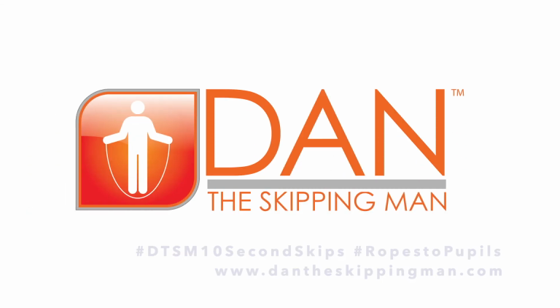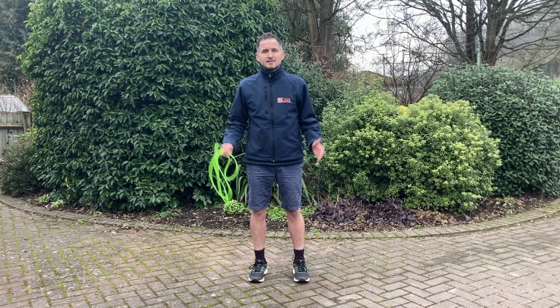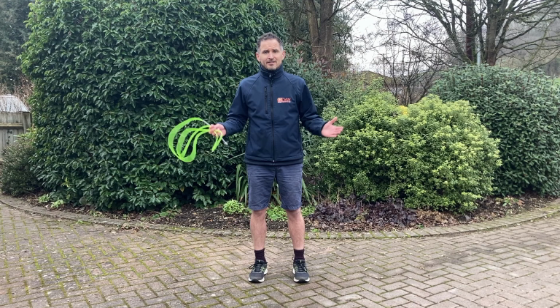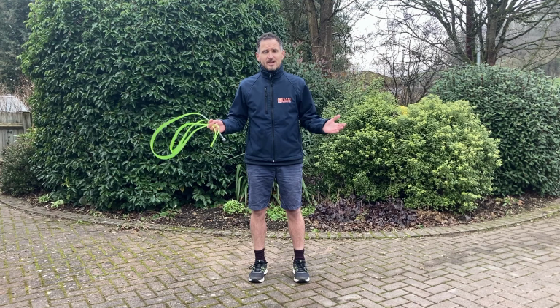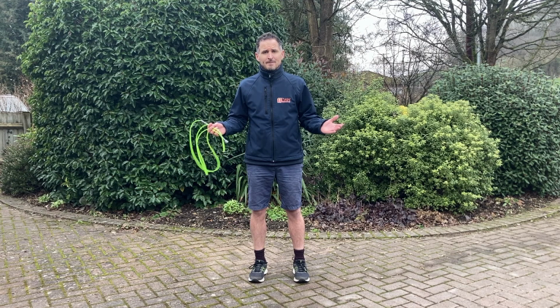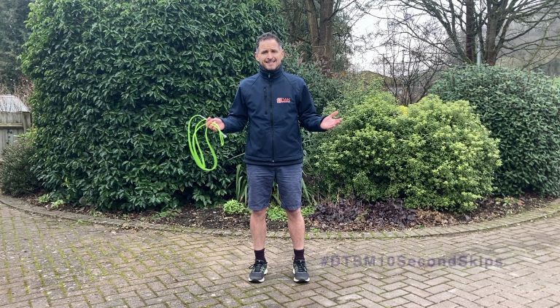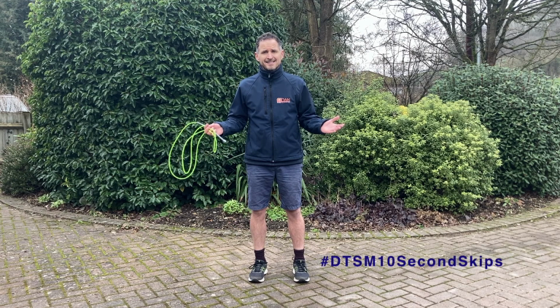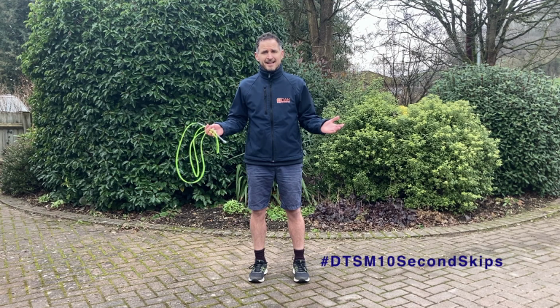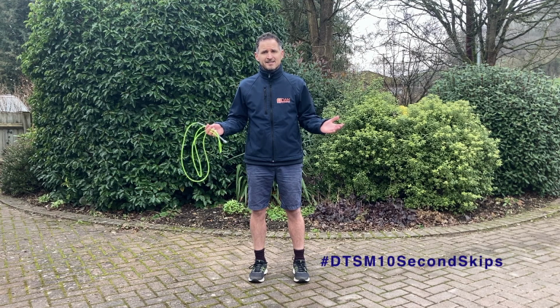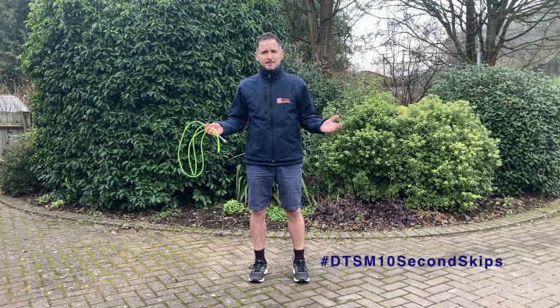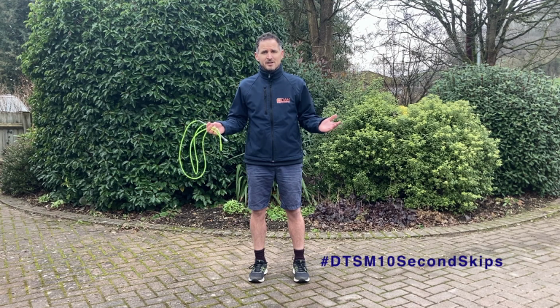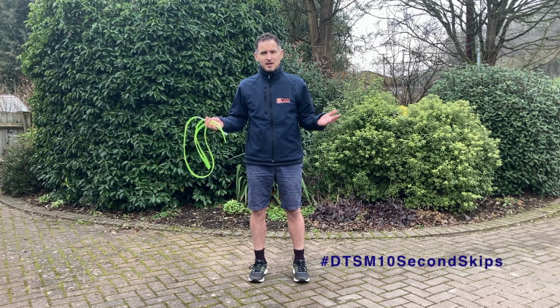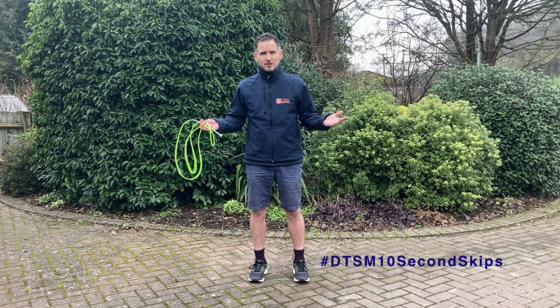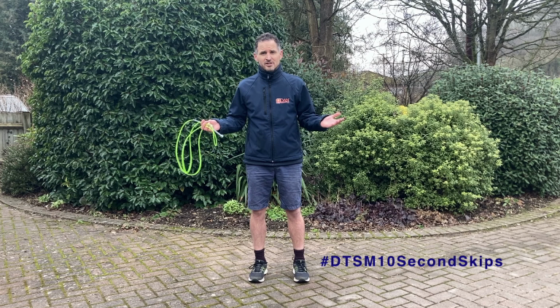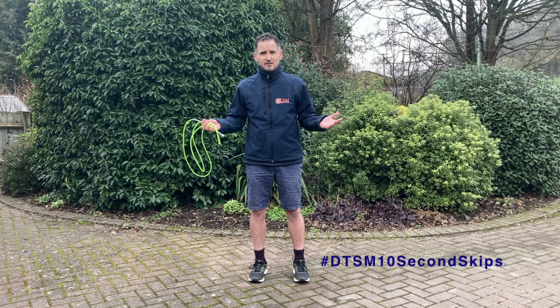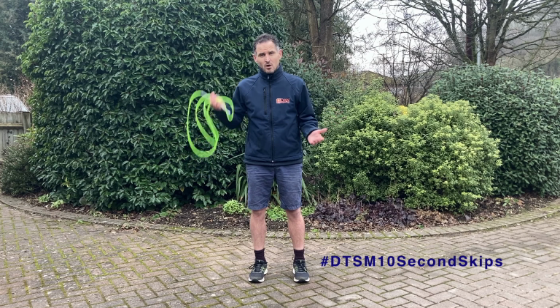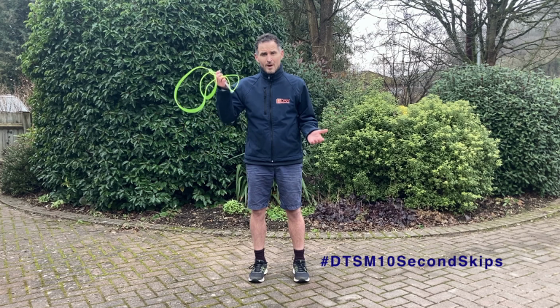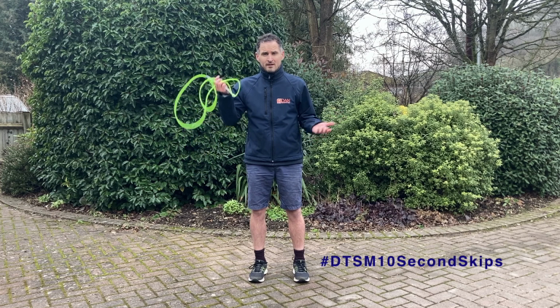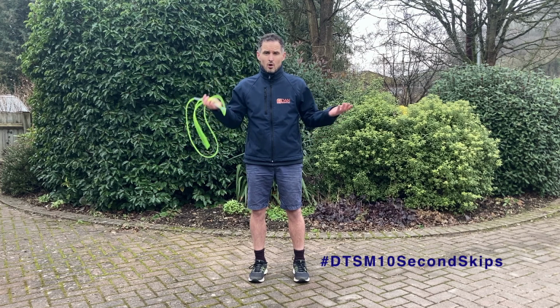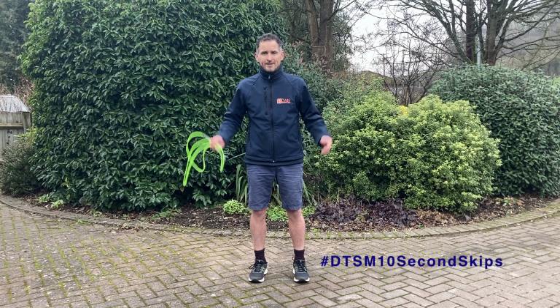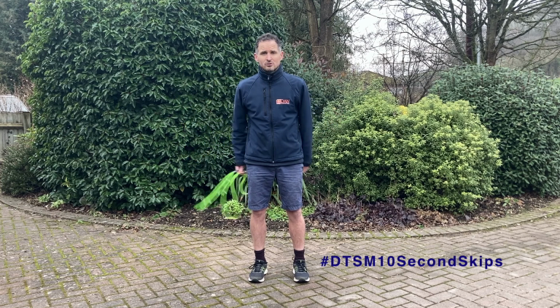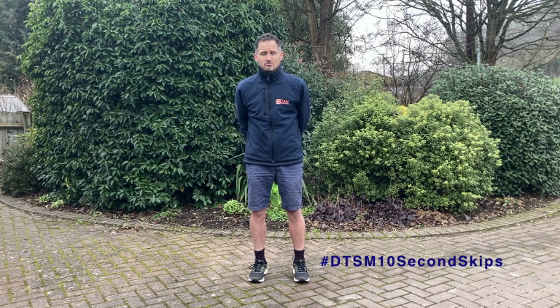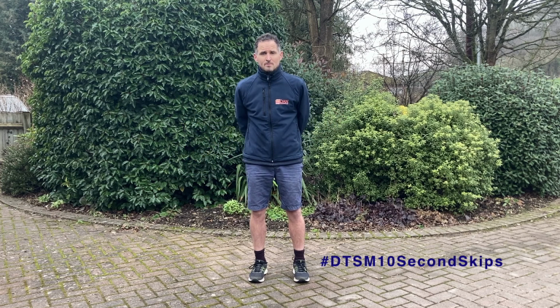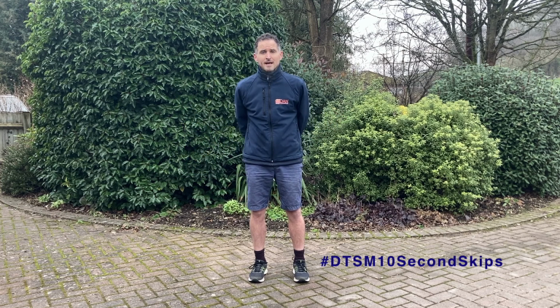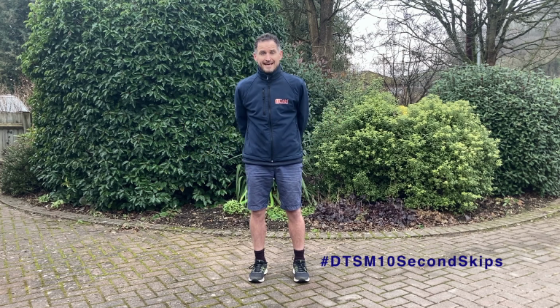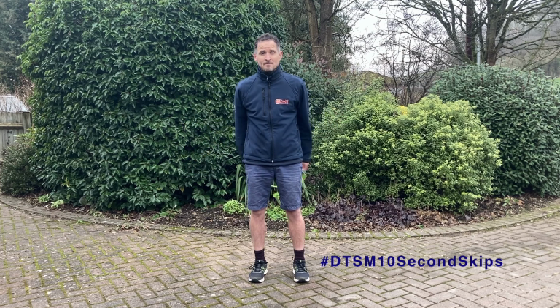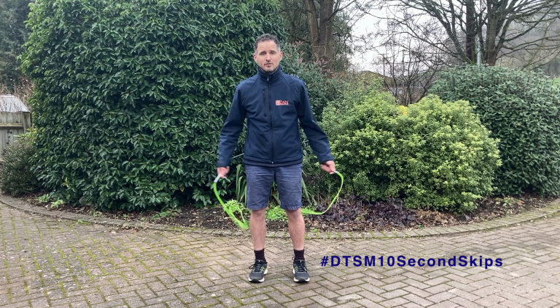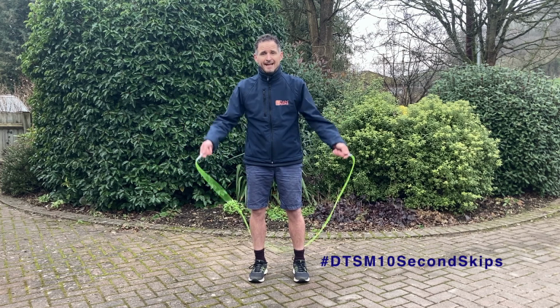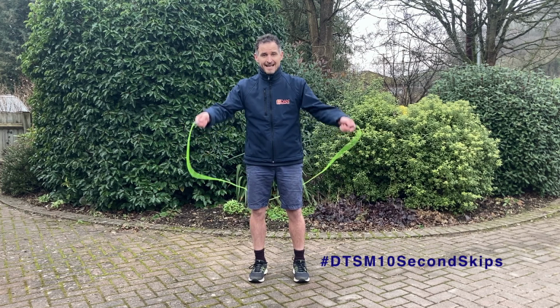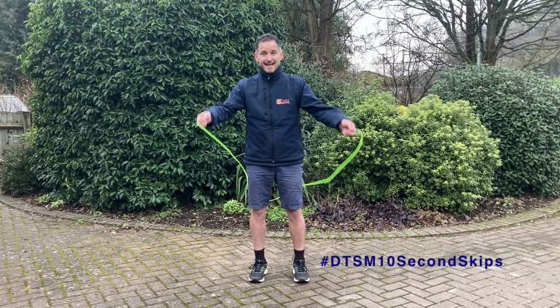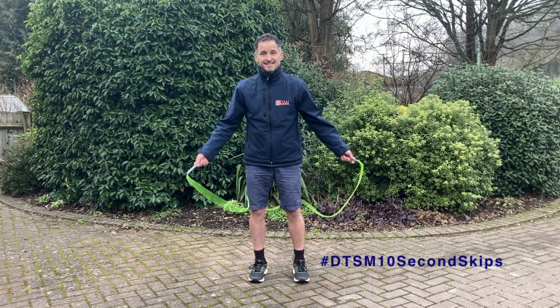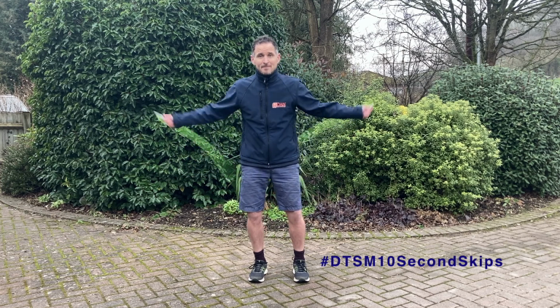Dan the Skipping Man — 10 Second Skips. Learn new skills with or without a rope, get moving, get skipping.